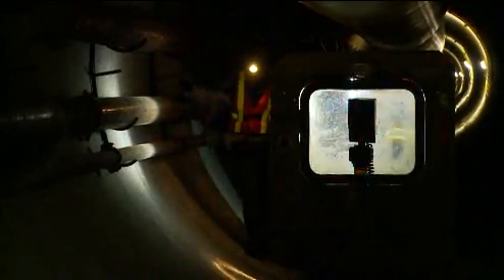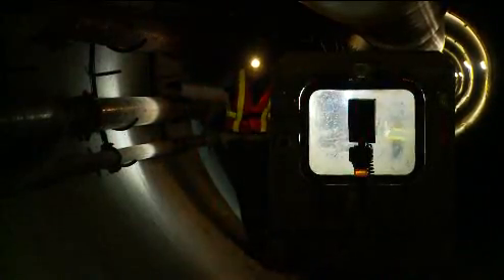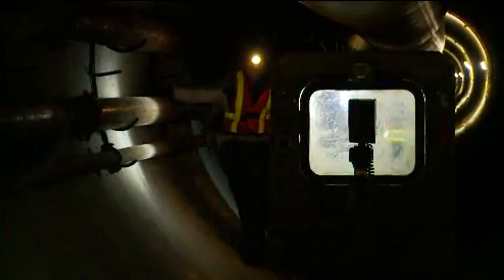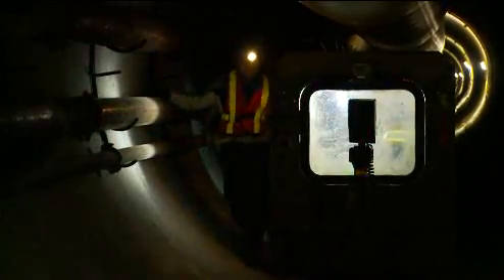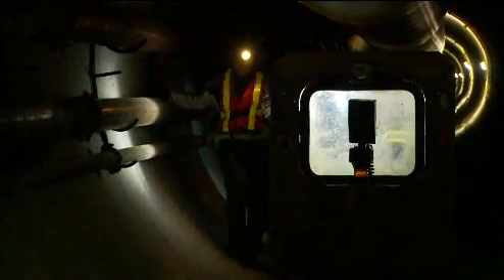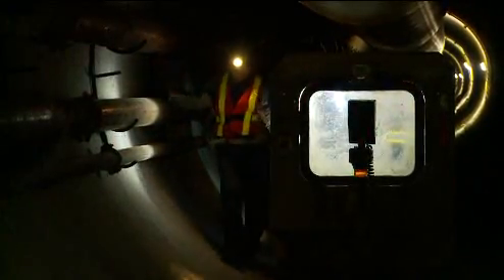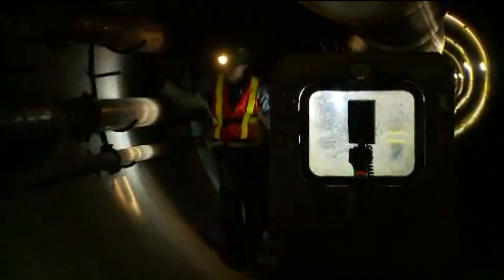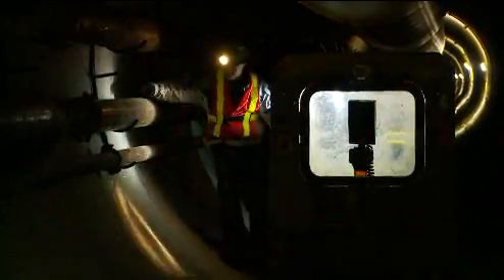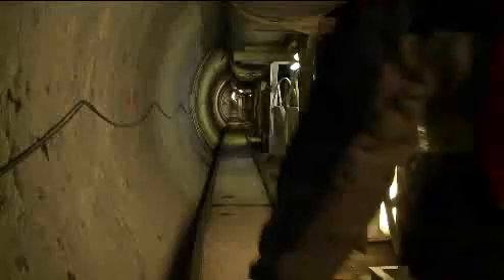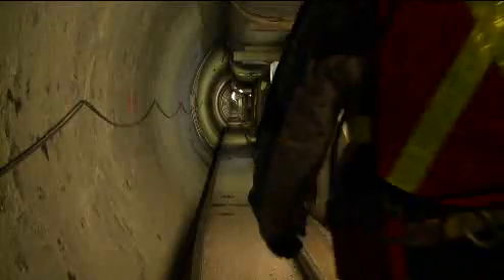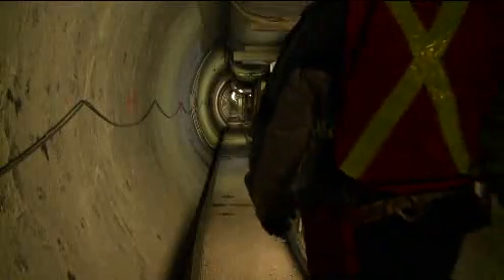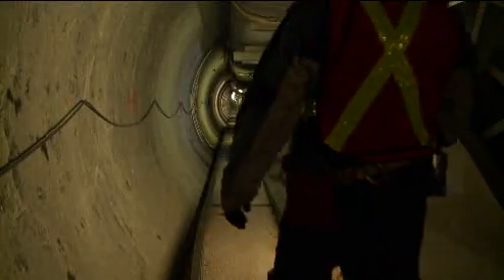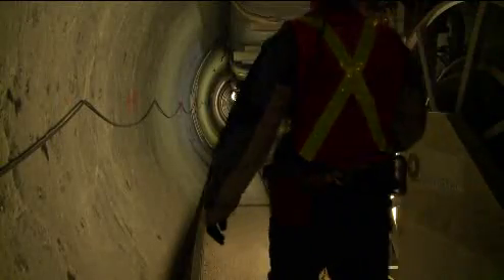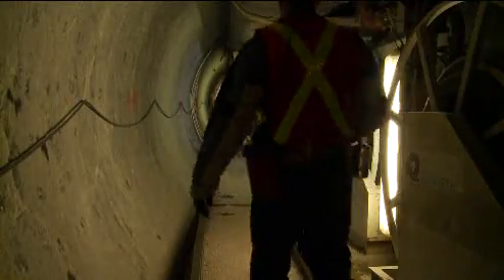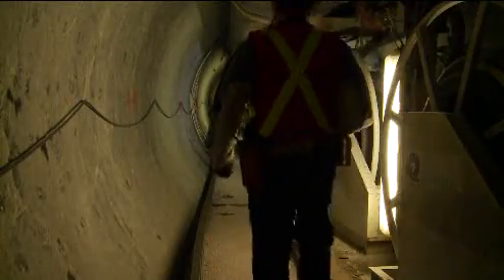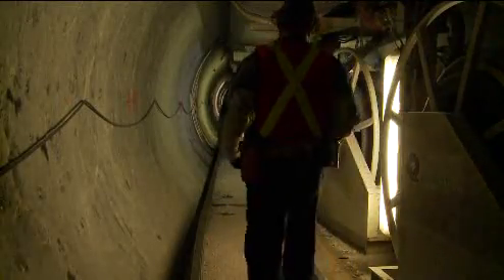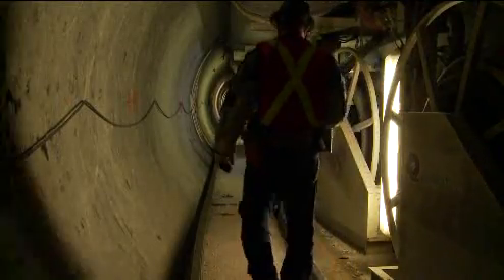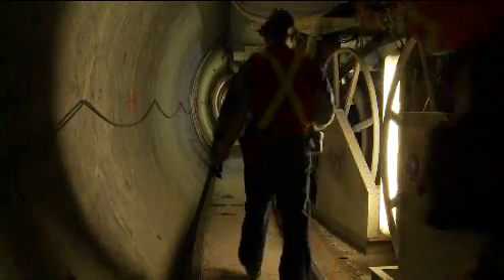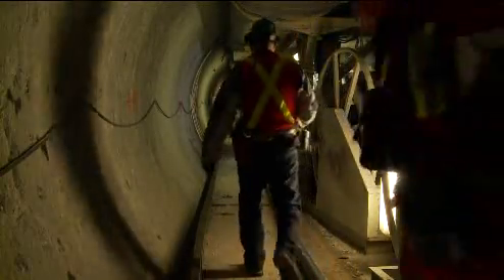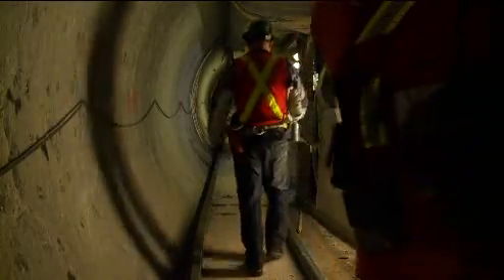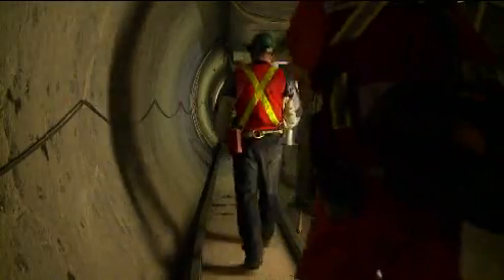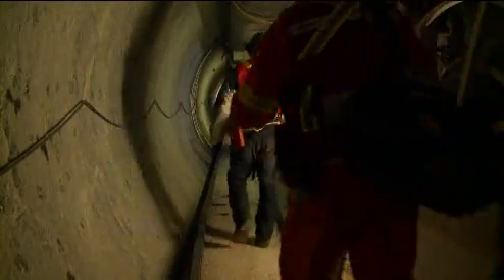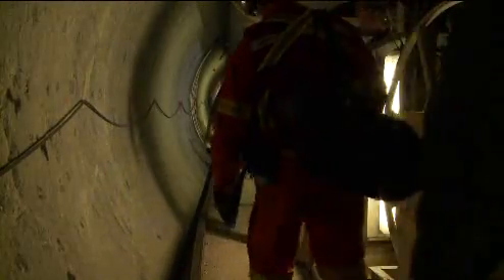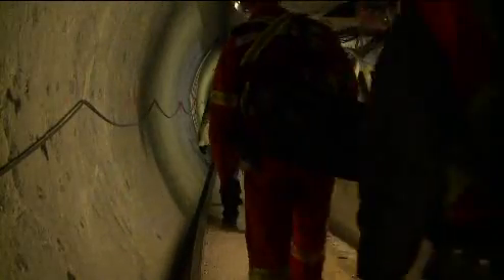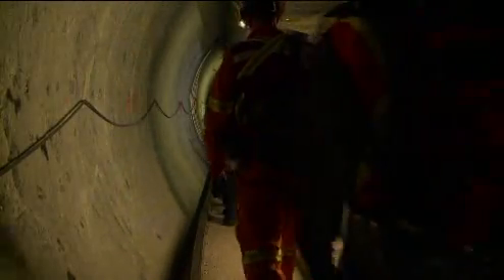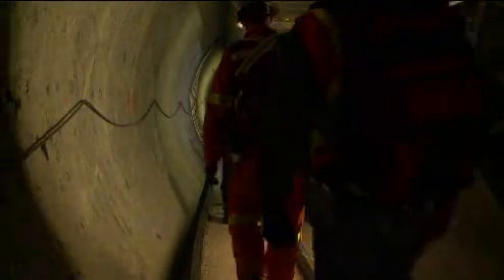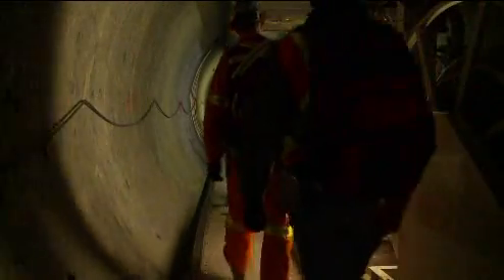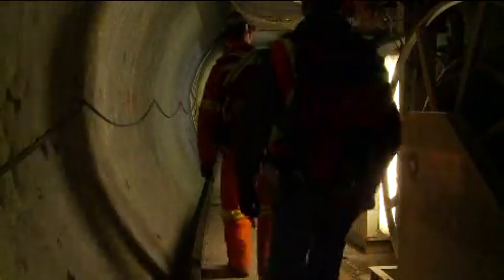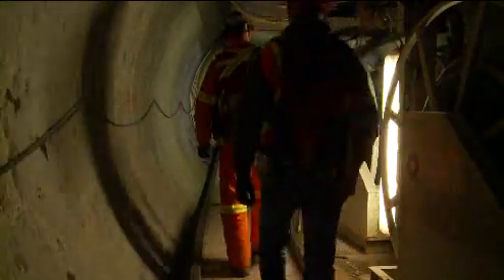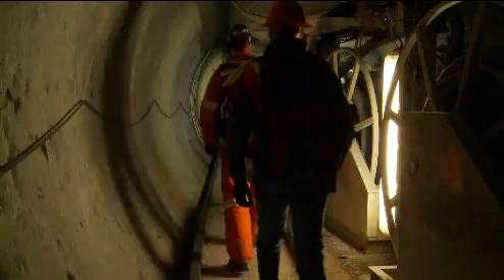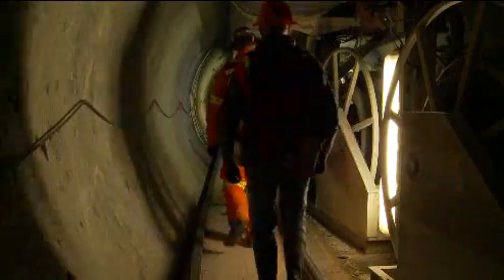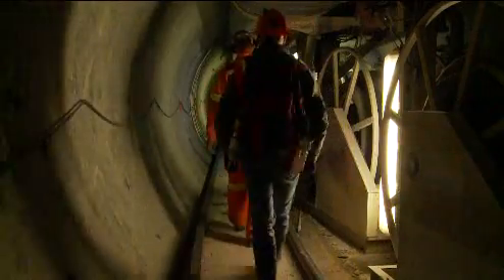The work goes on 24 hours a day — two shifts of 10 hours for the boring and four hours for maintenance.